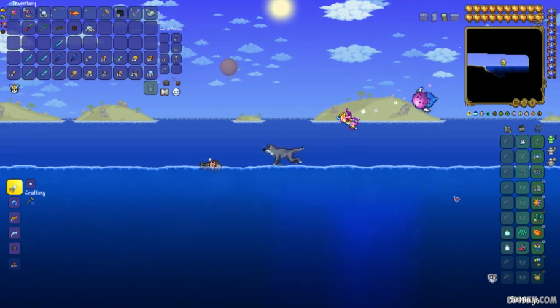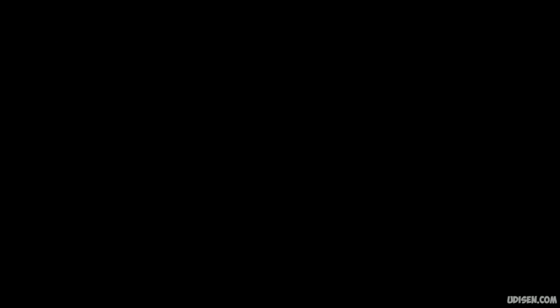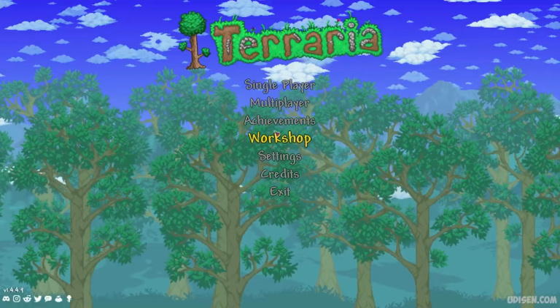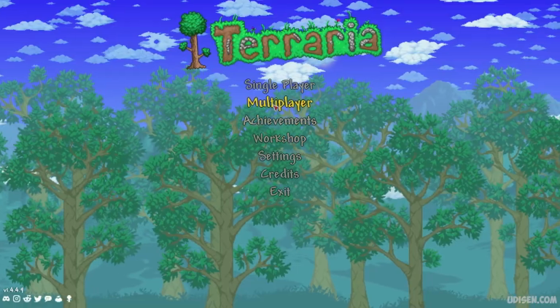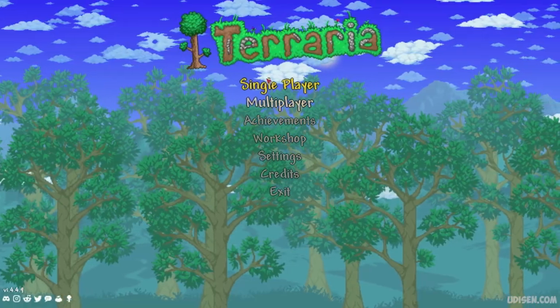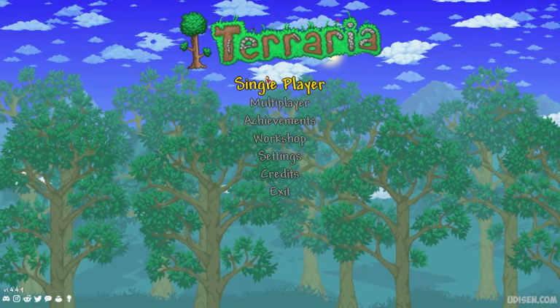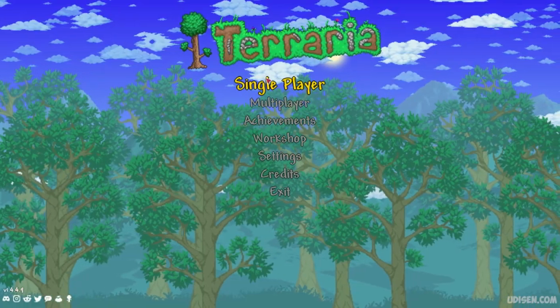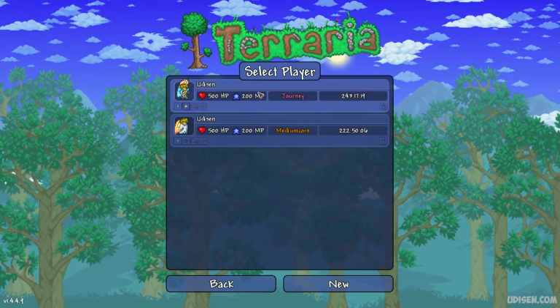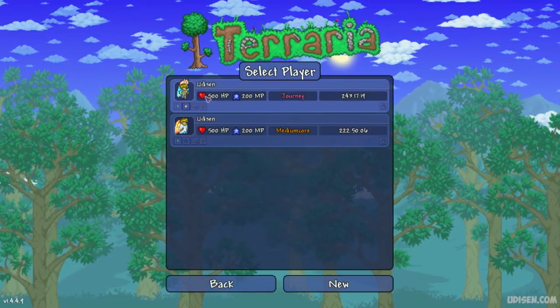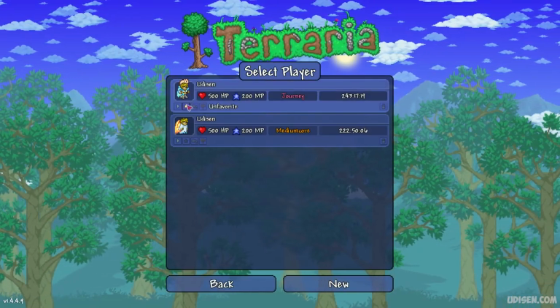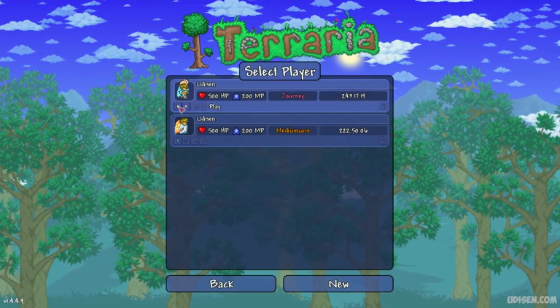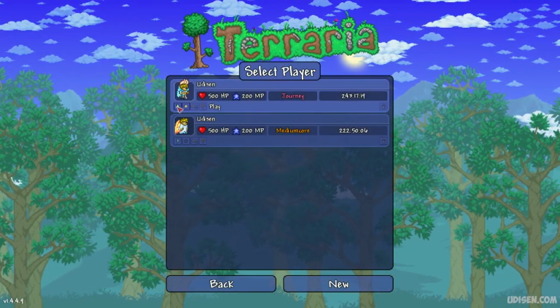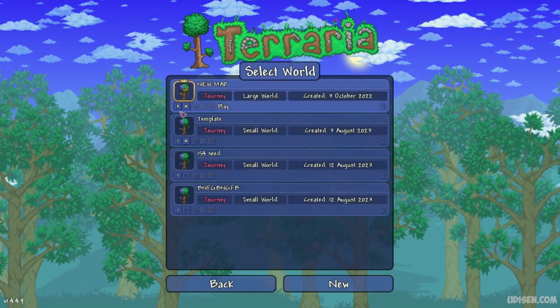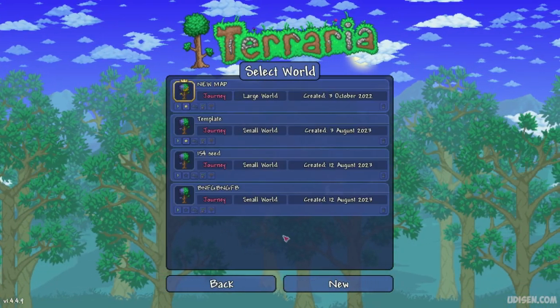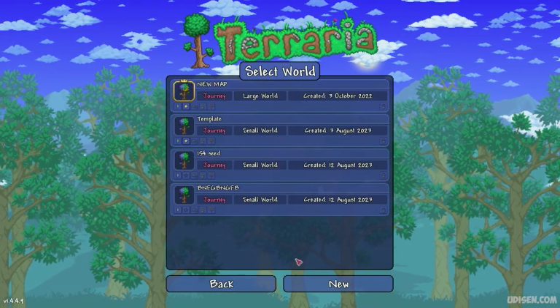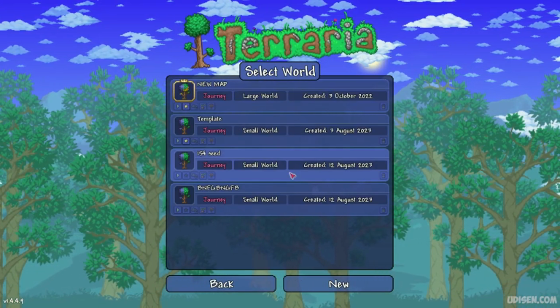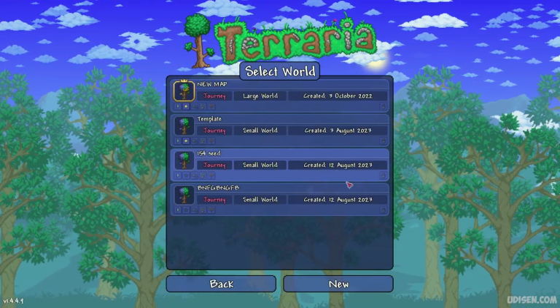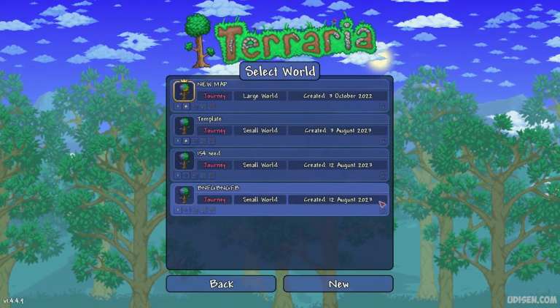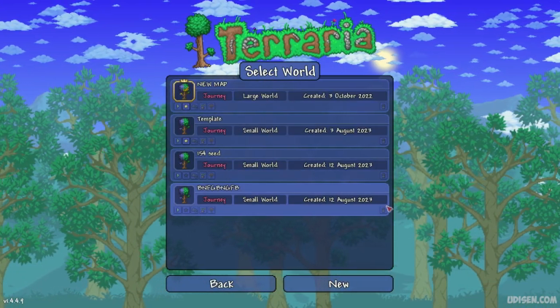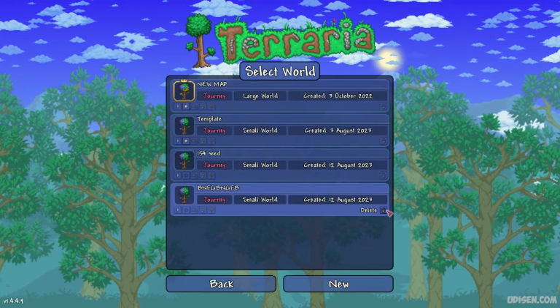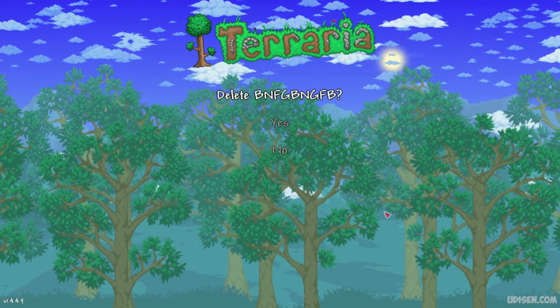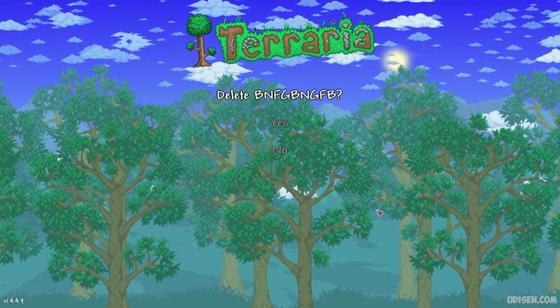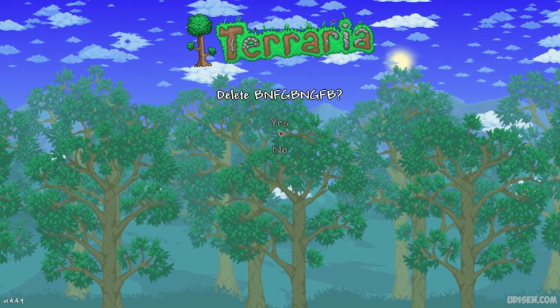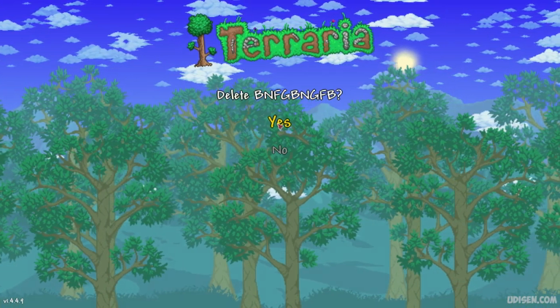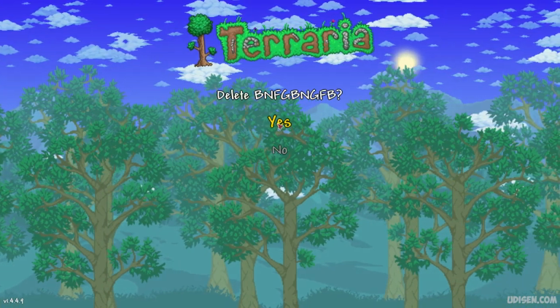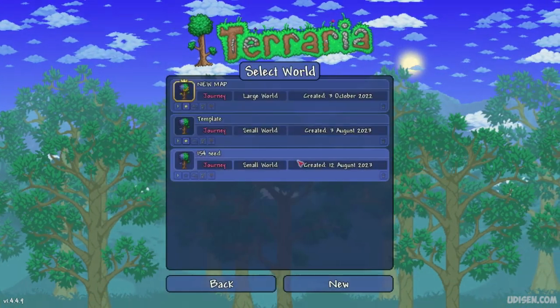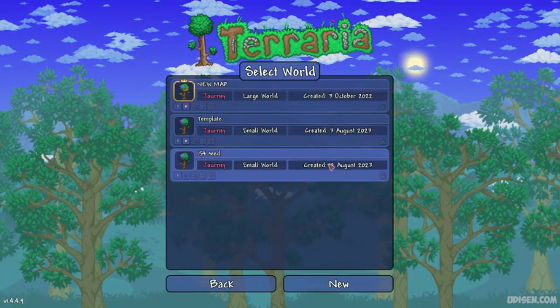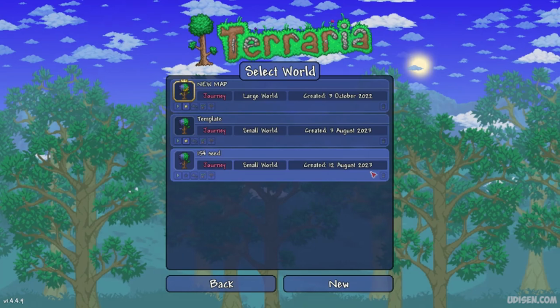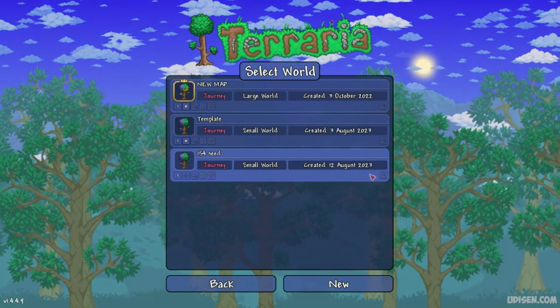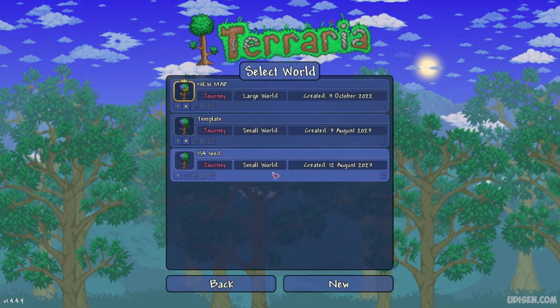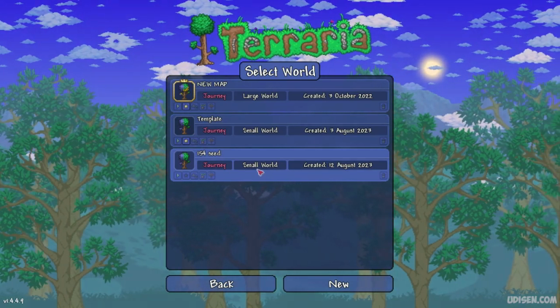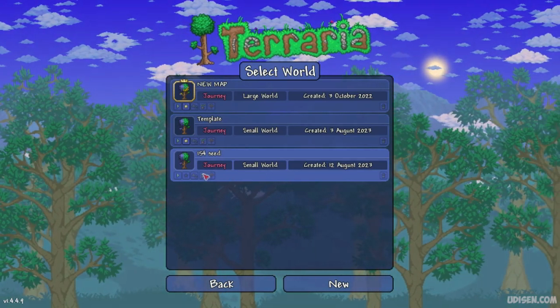Okay, step number one: copy the seed which you can find in the description section below. That's it.